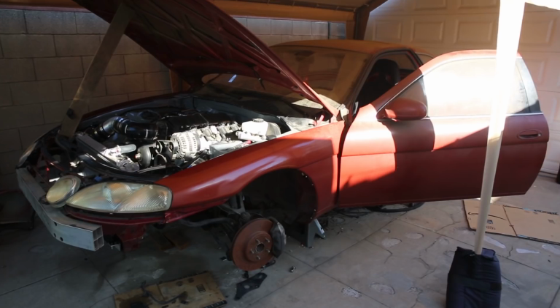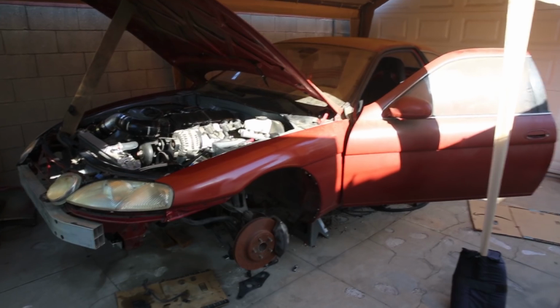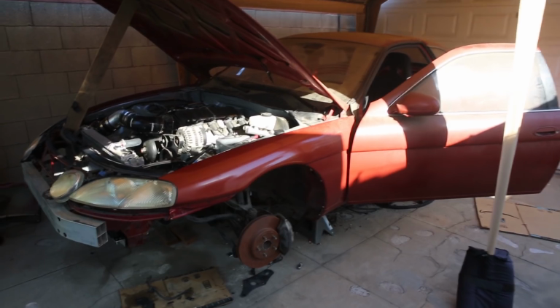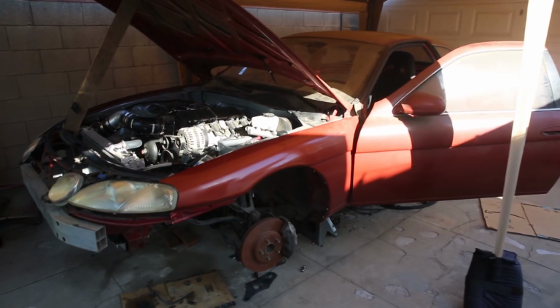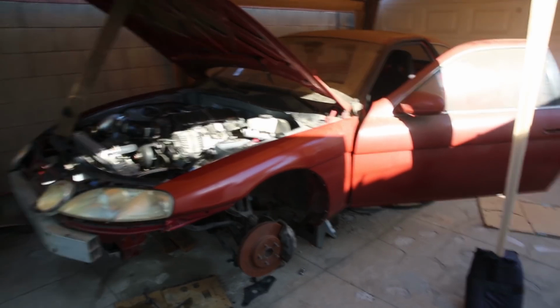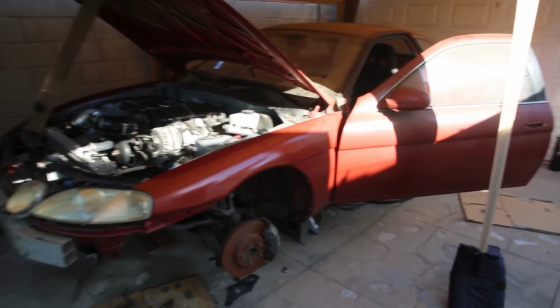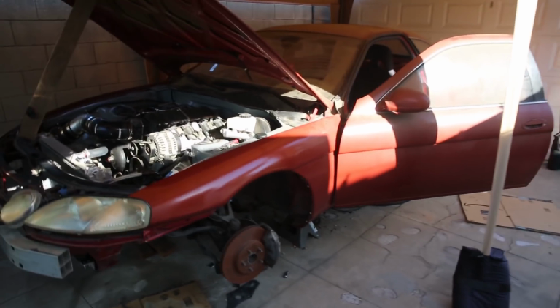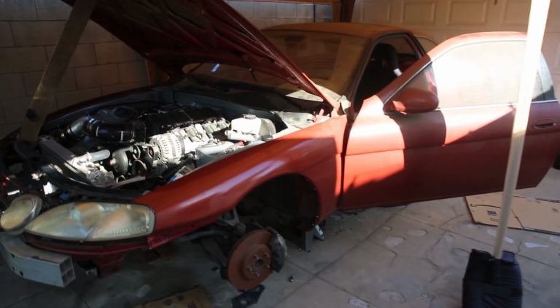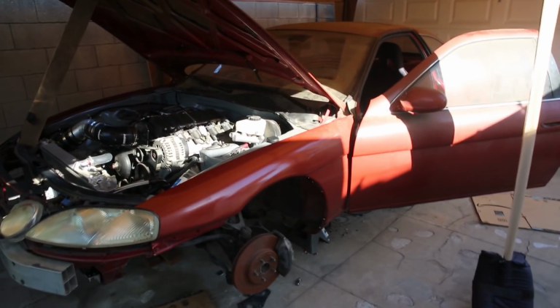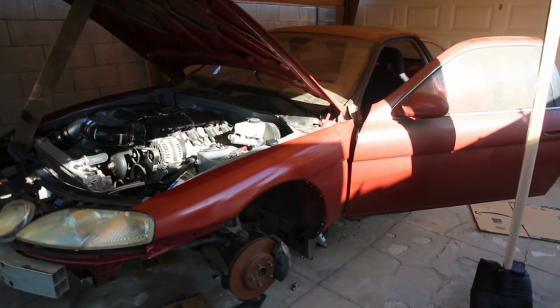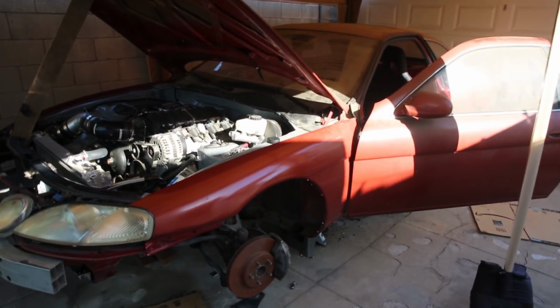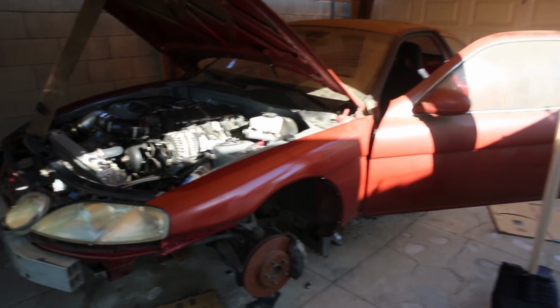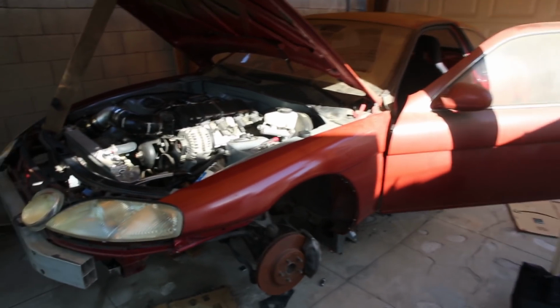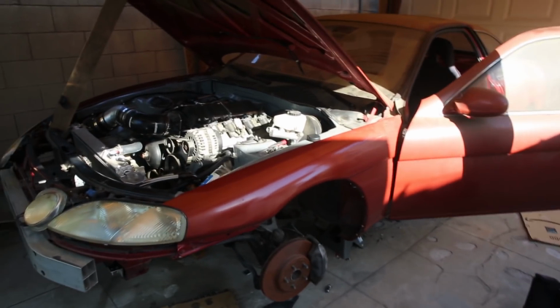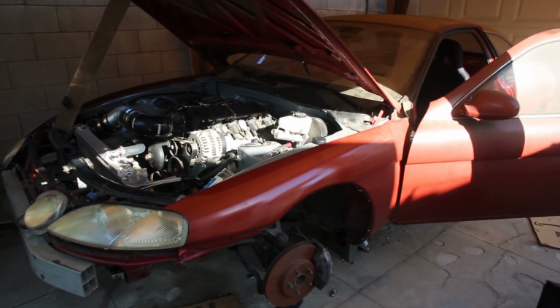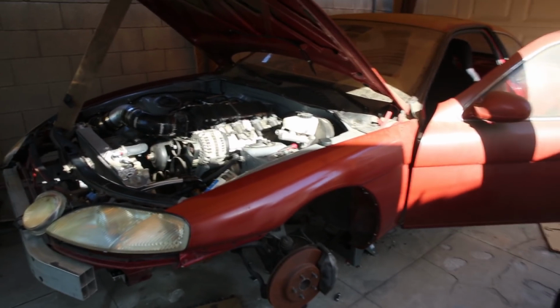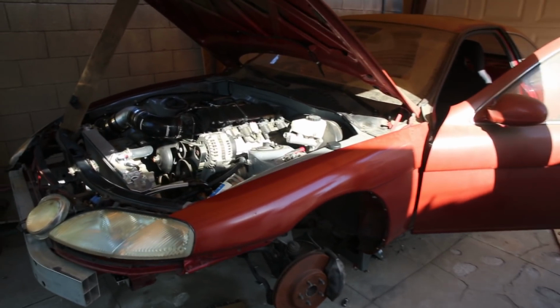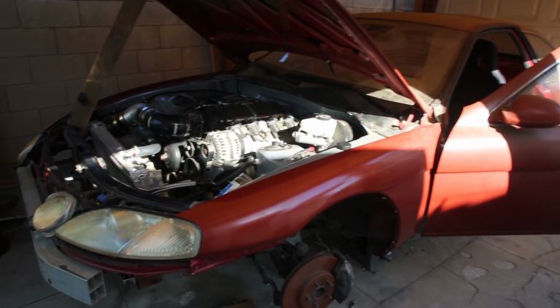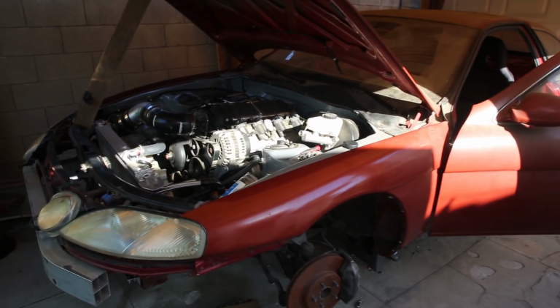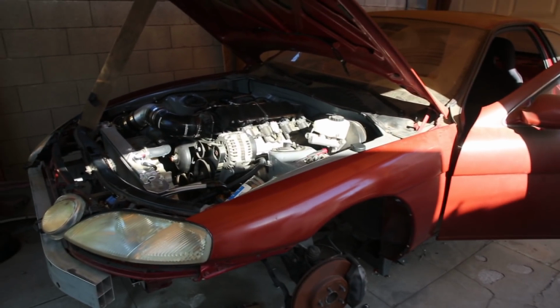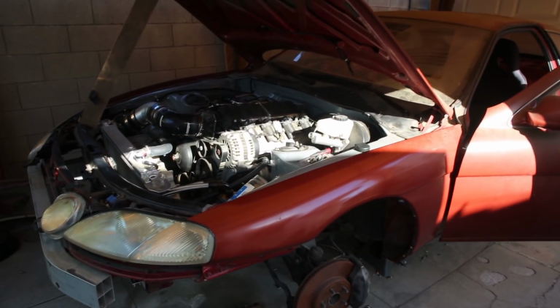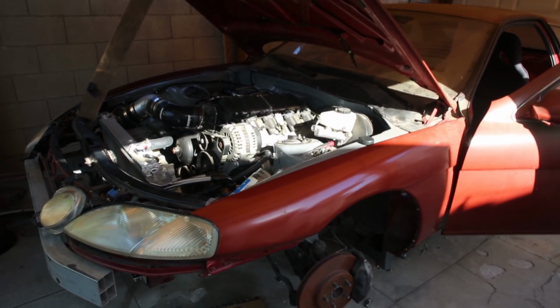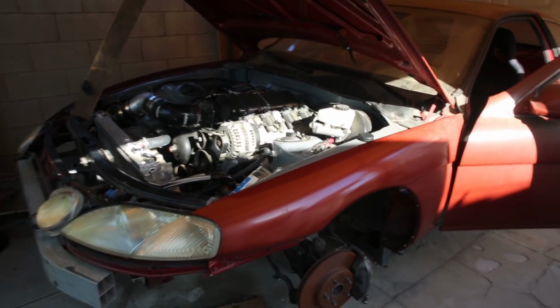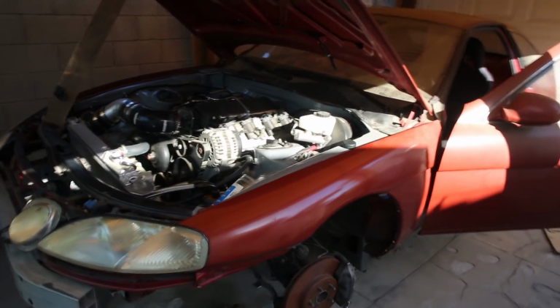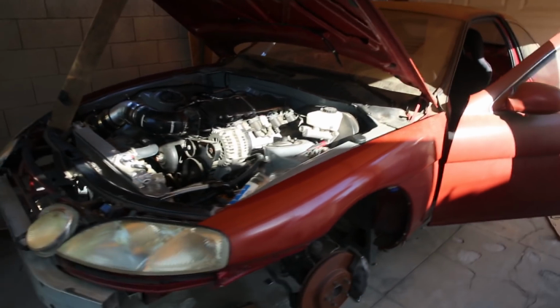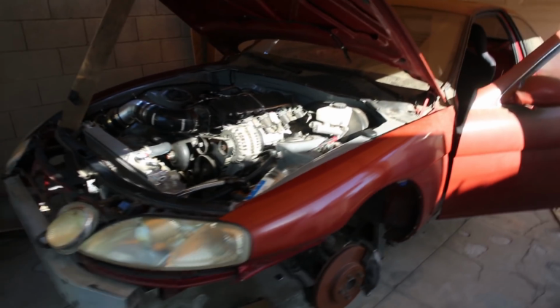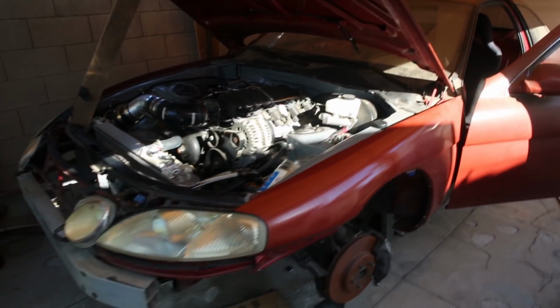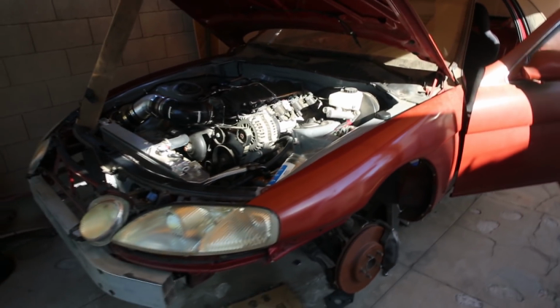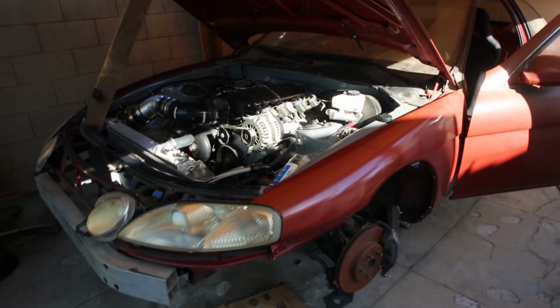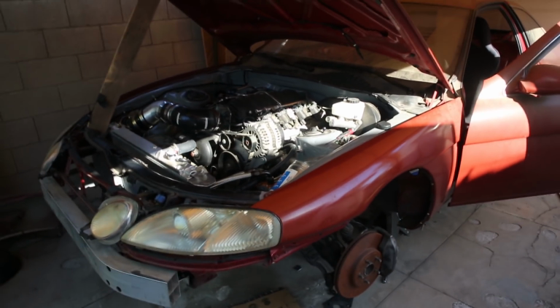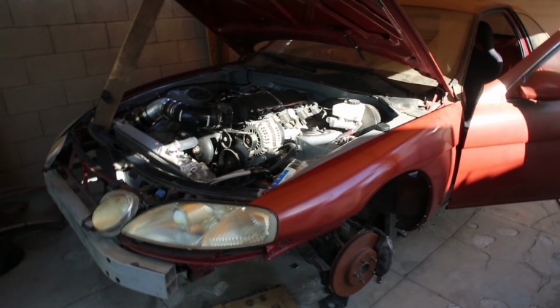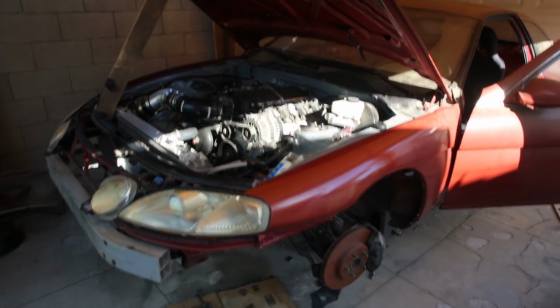Alright guys, LS Swap Lexus SC wiring episode part two. Let's do this.